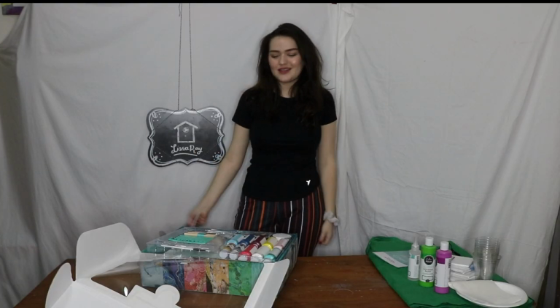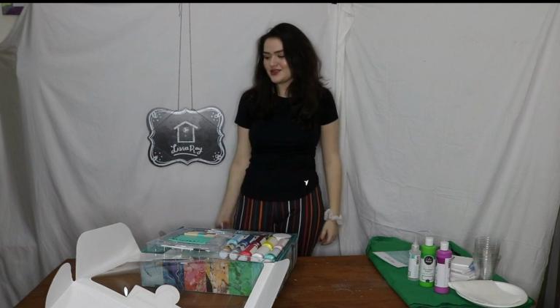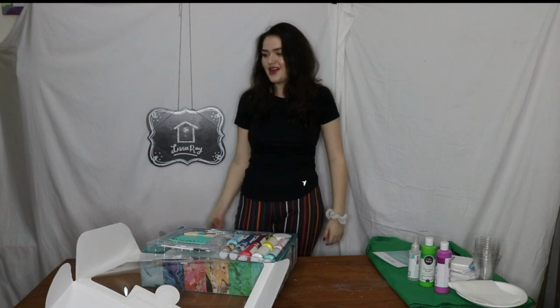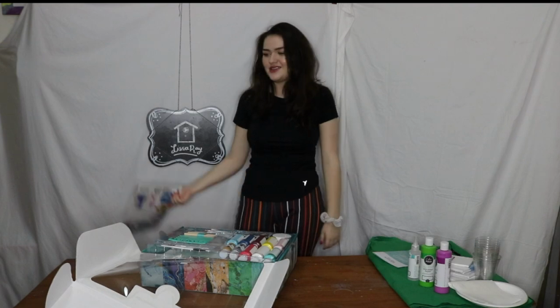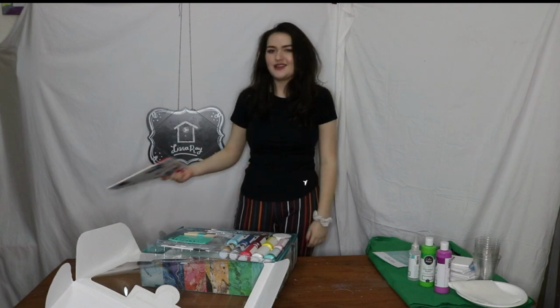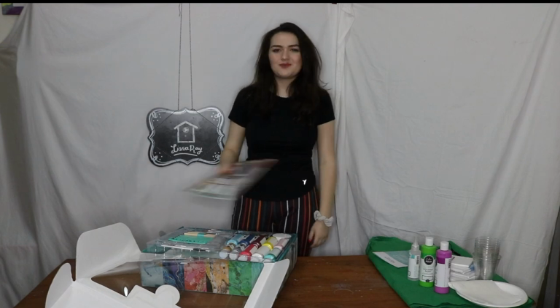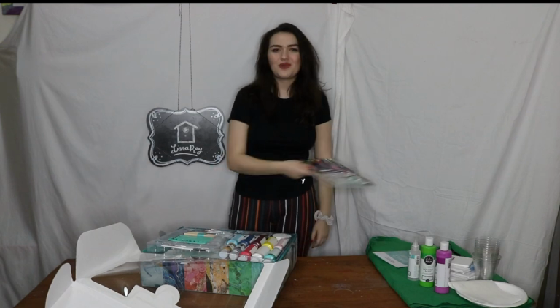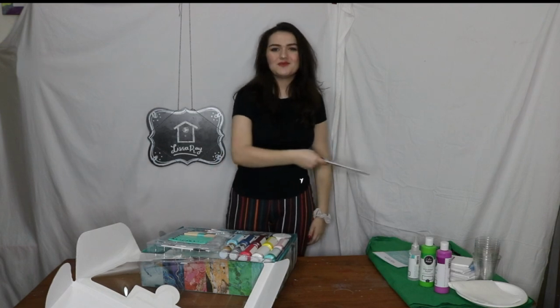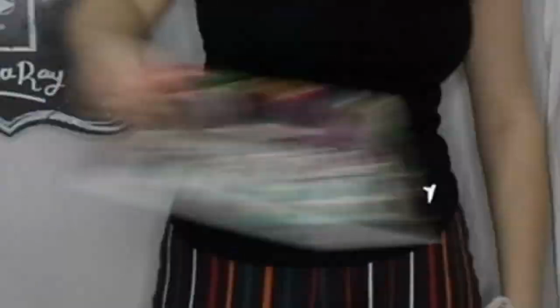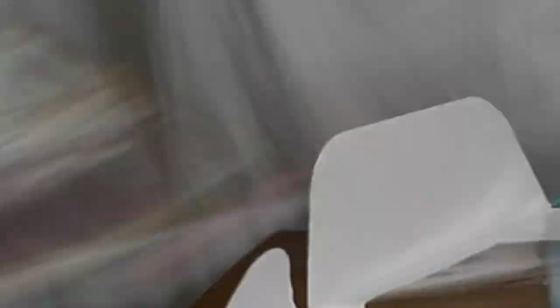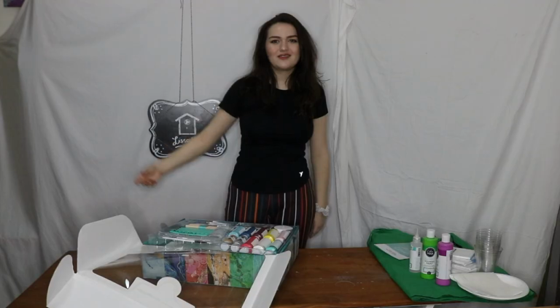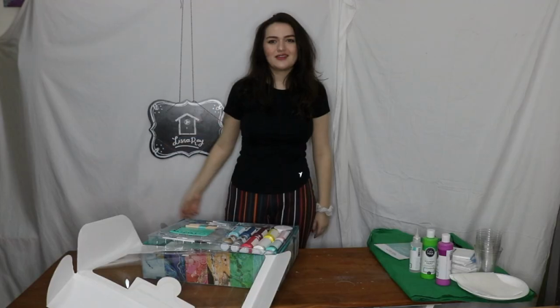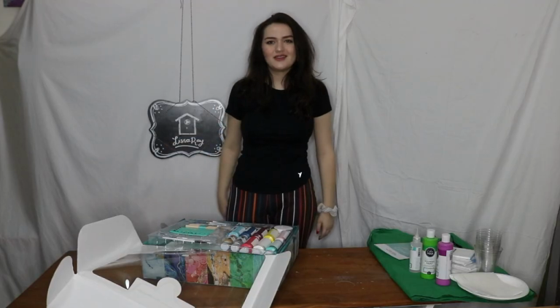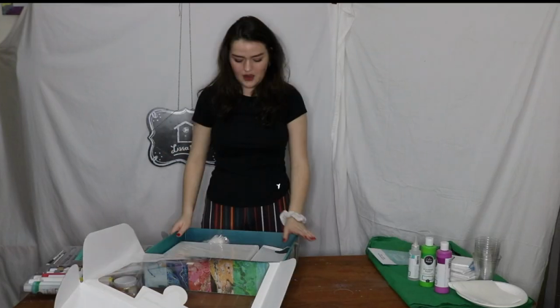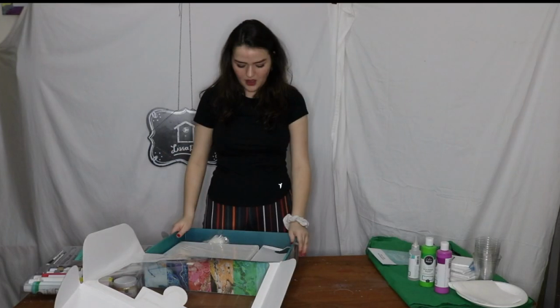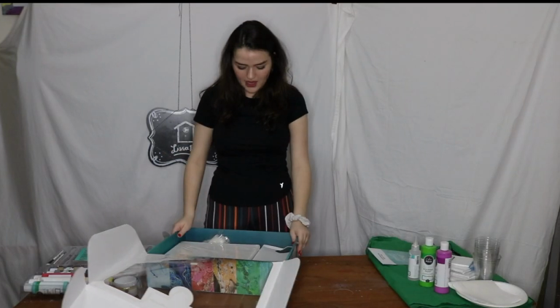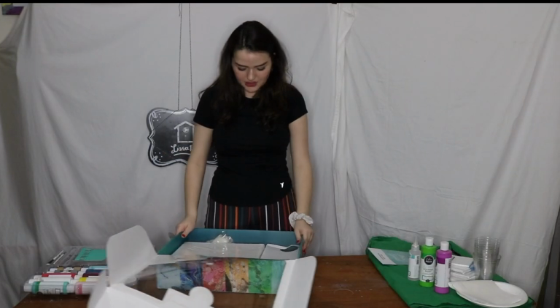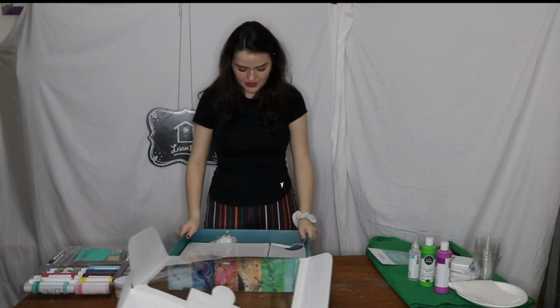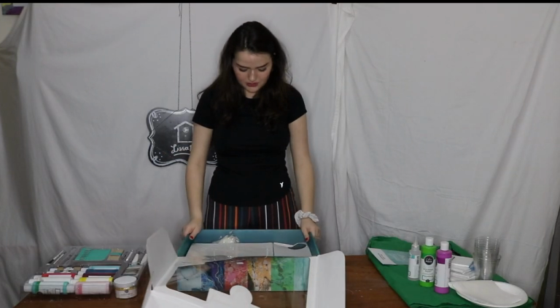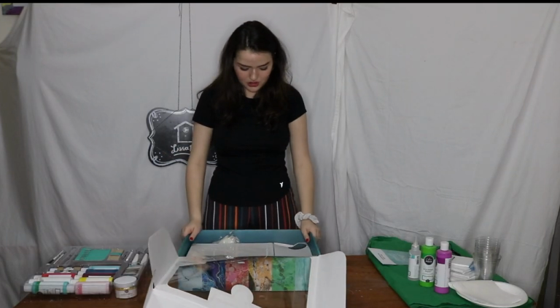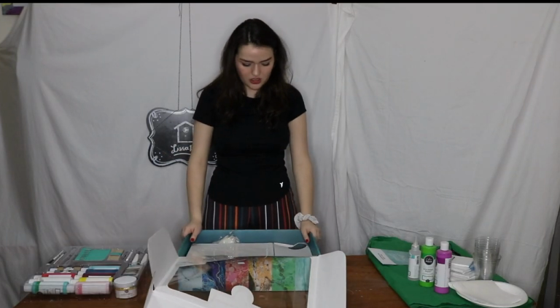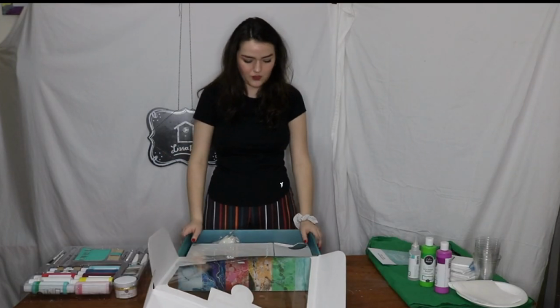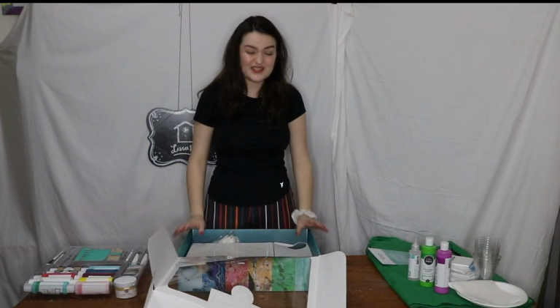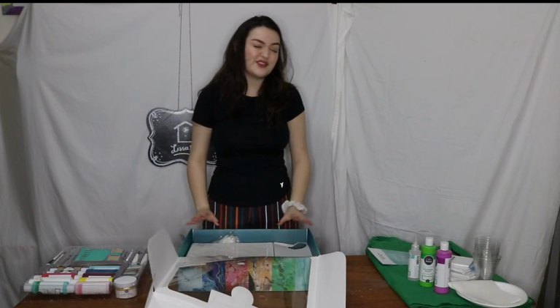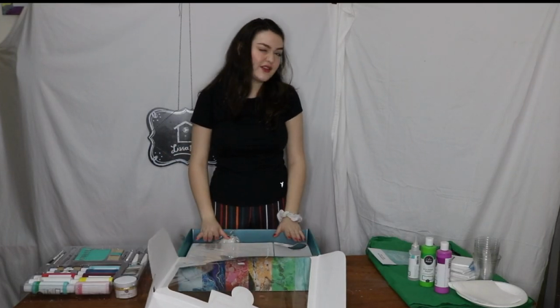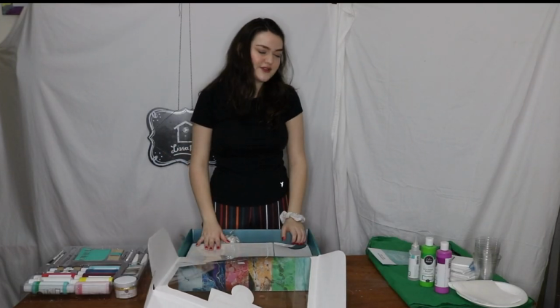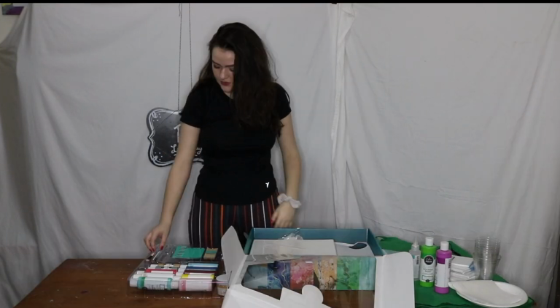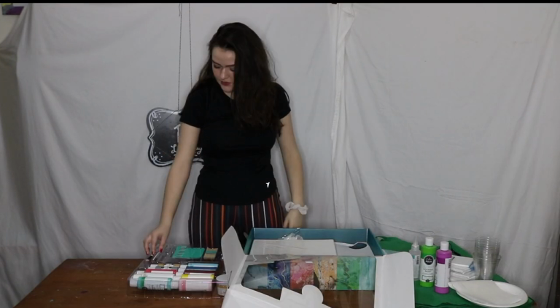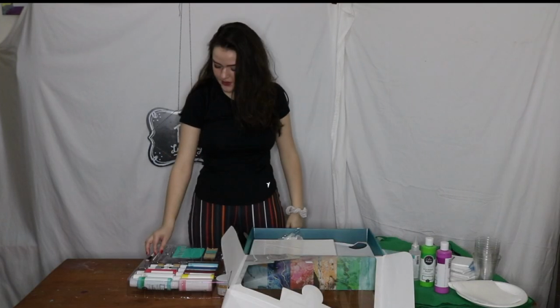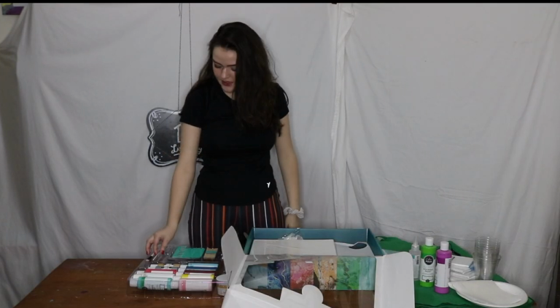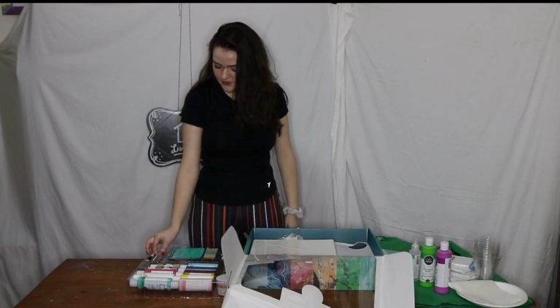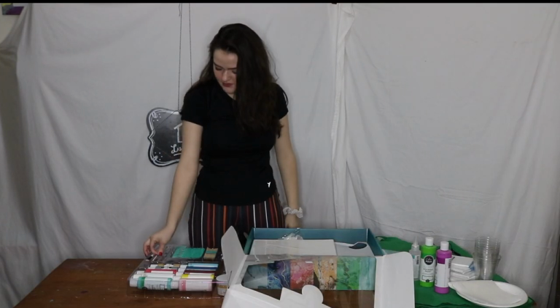I think that's all I had to say. Let's pour some paint! I'm not actually sure what's in this. We get...